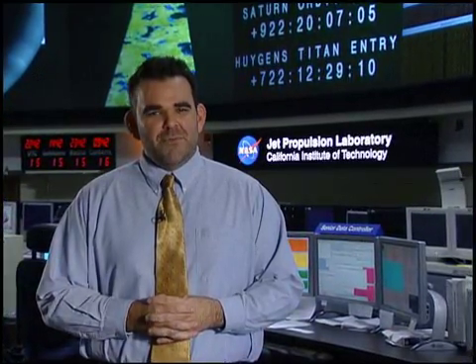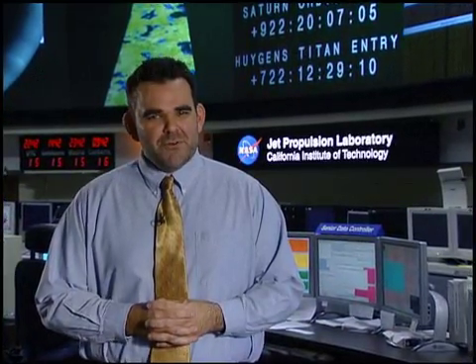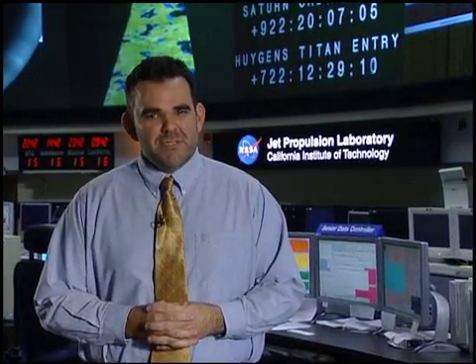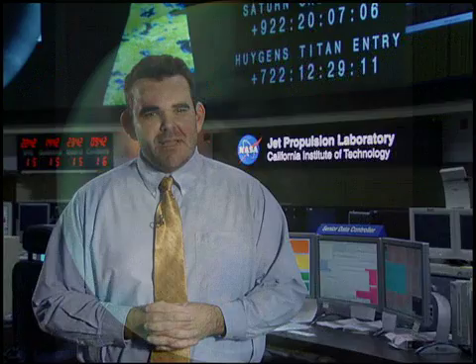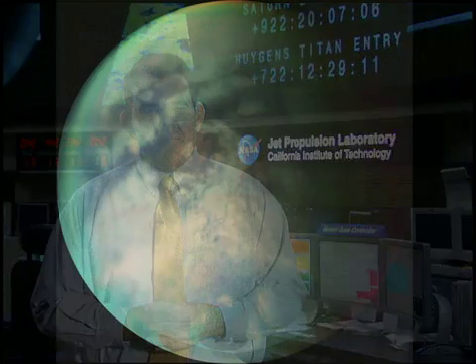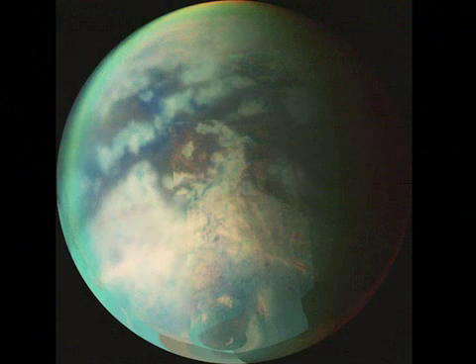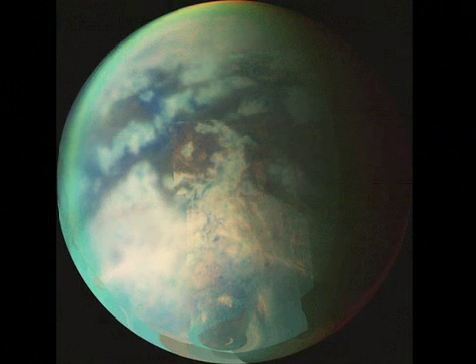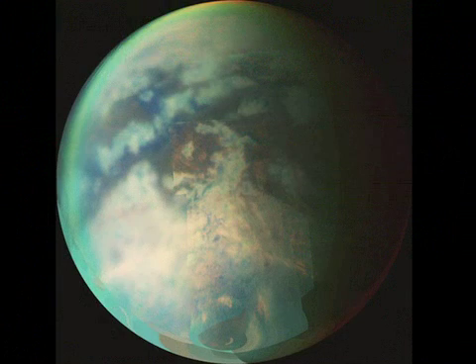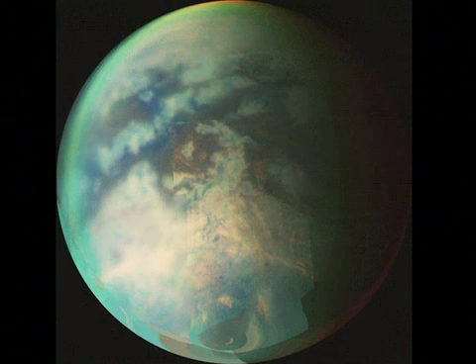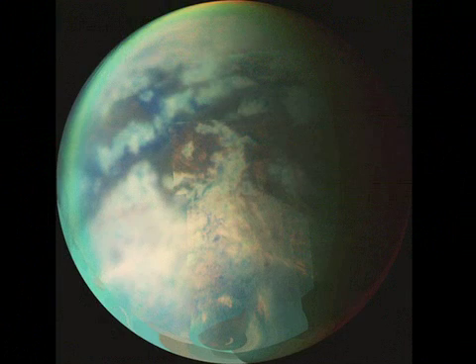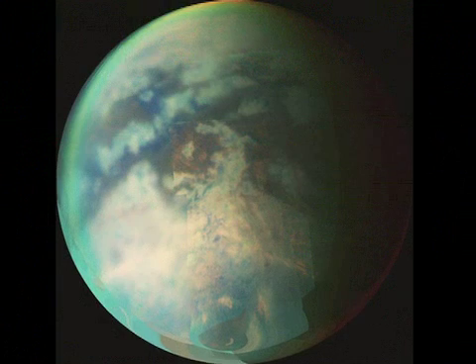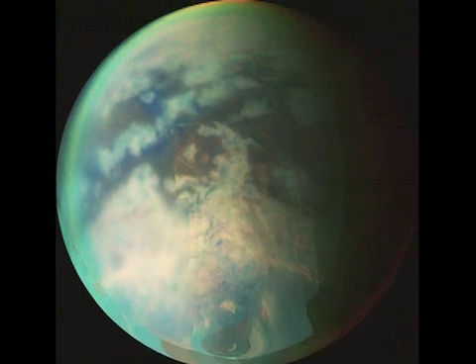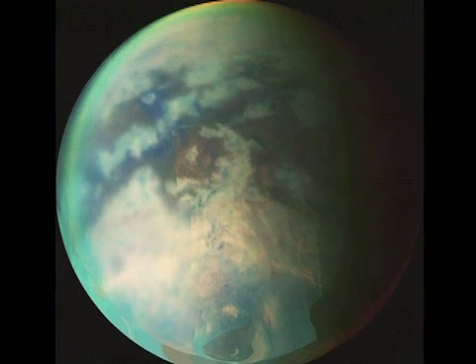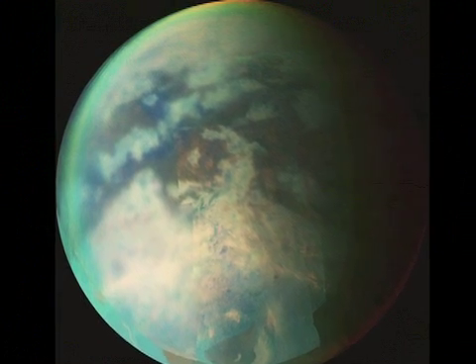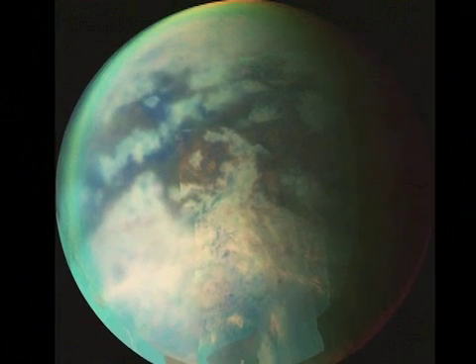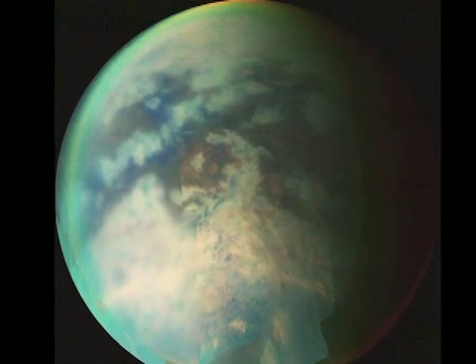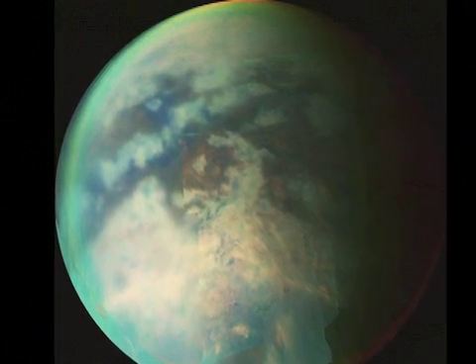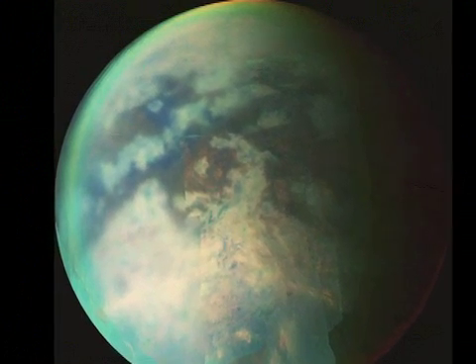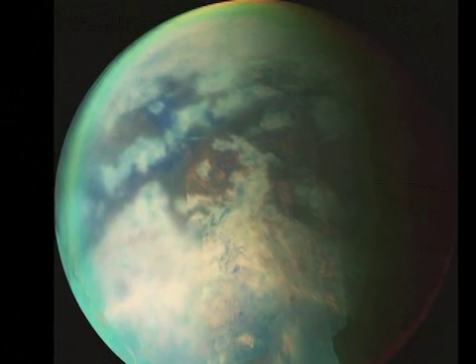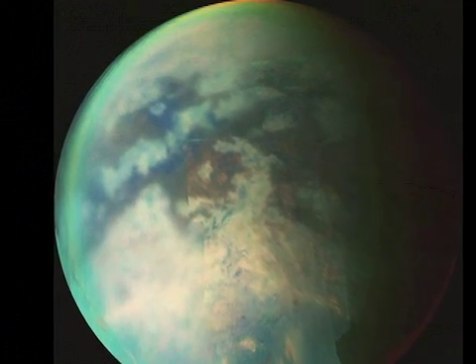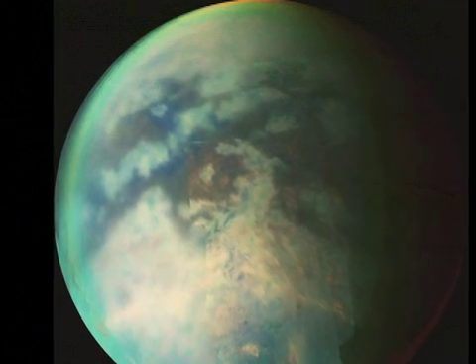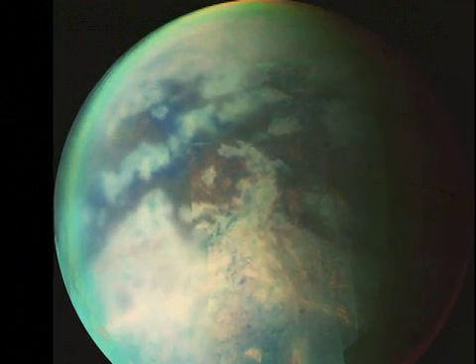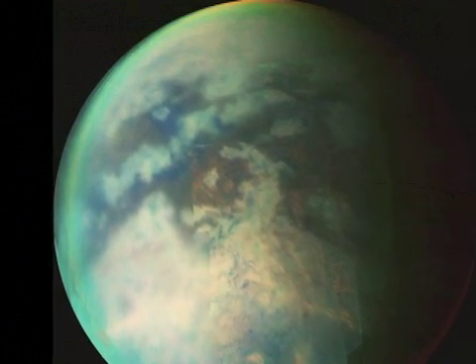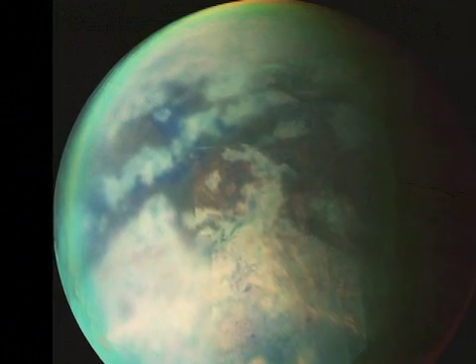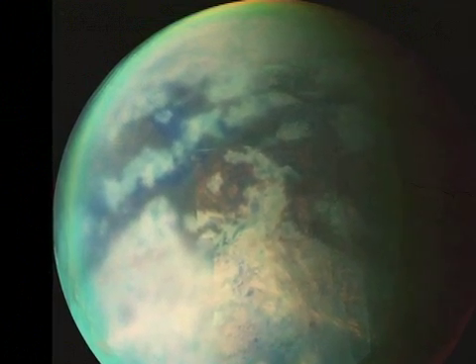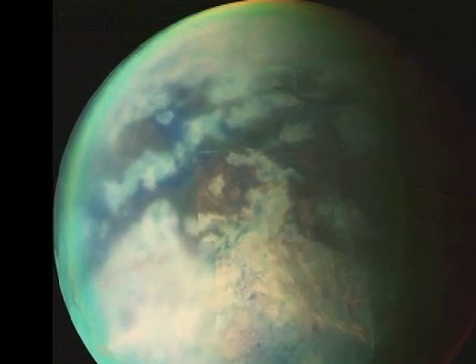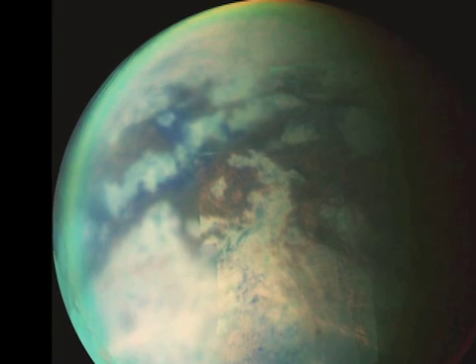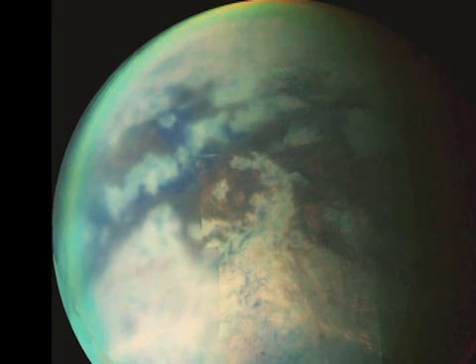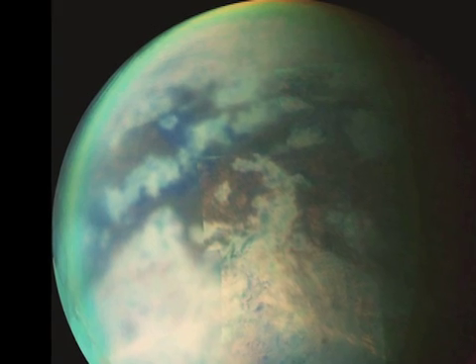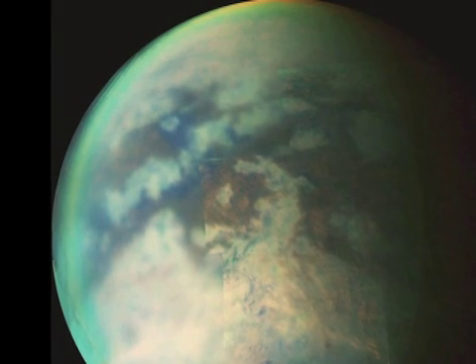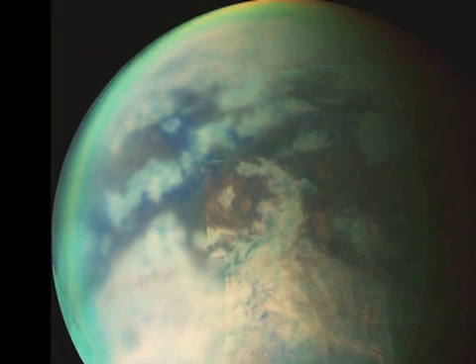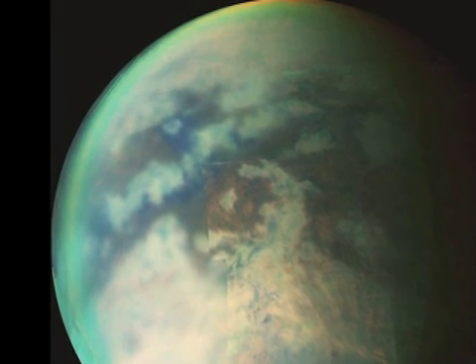But first, imagine yourself standing on the shore of an alien world, looking out across a lake filled with methane and ethane.